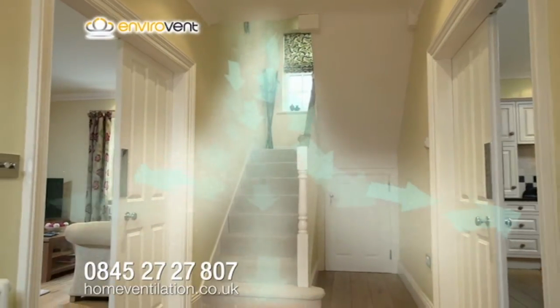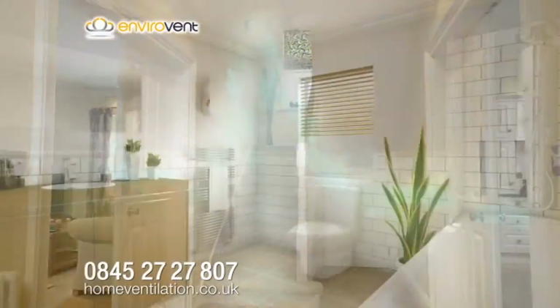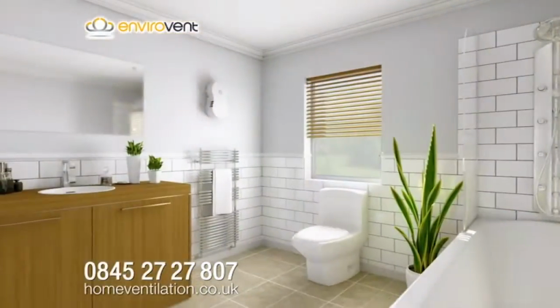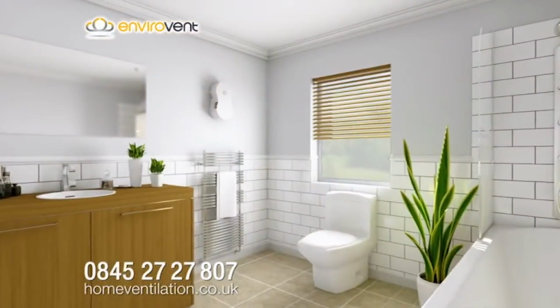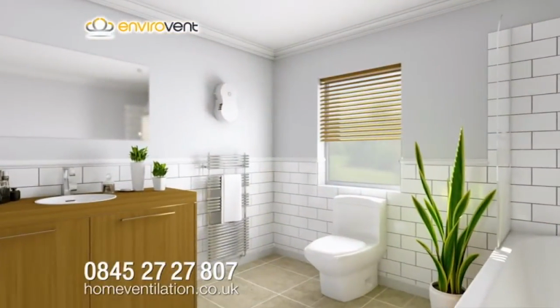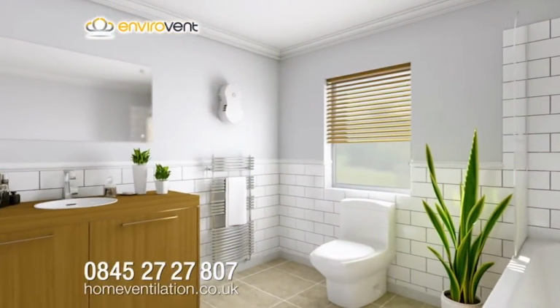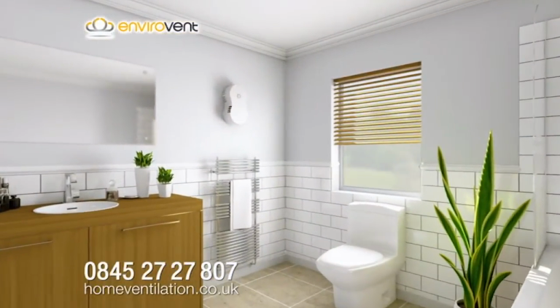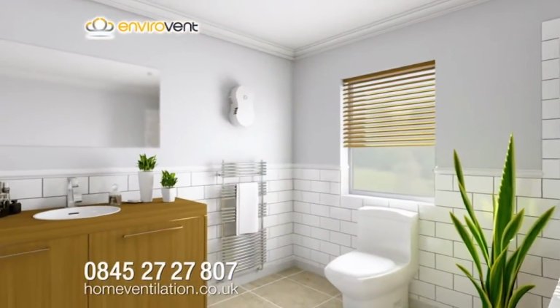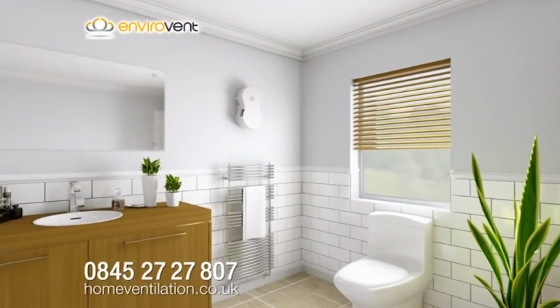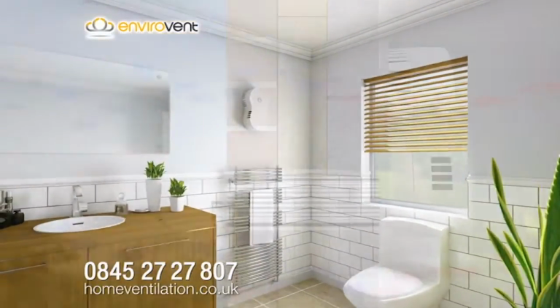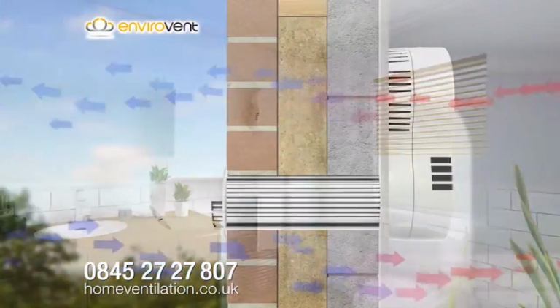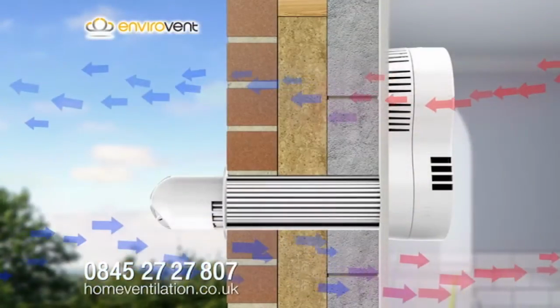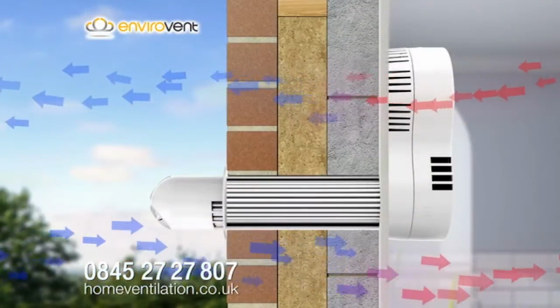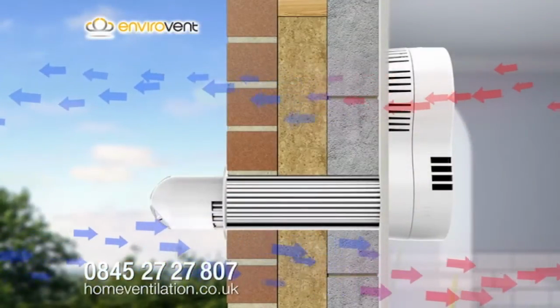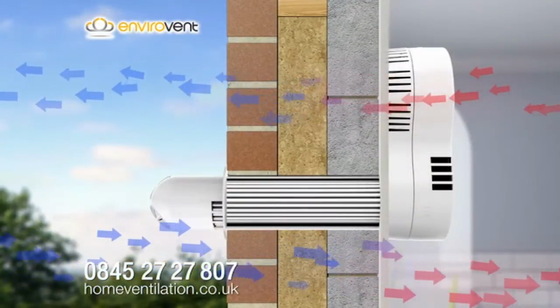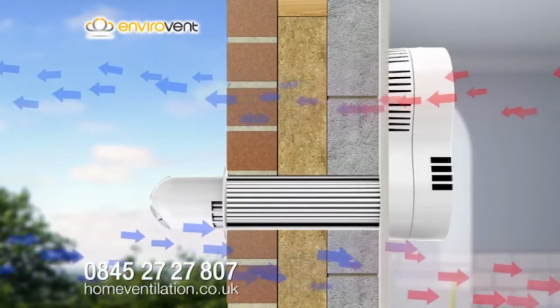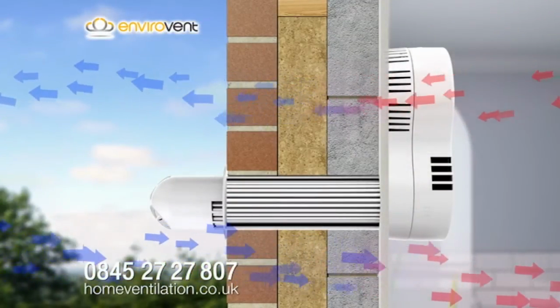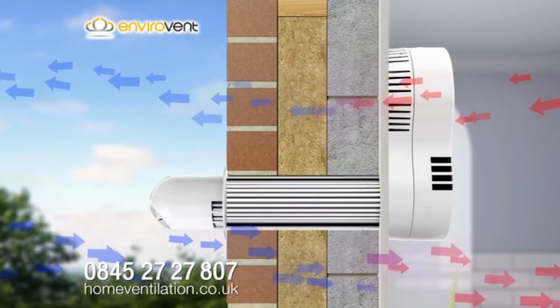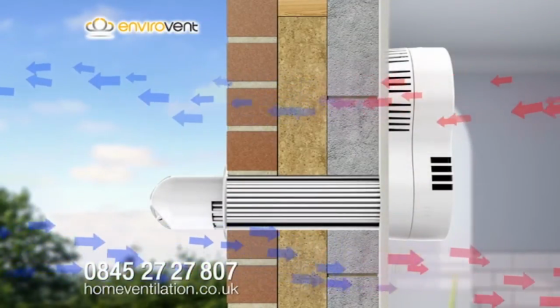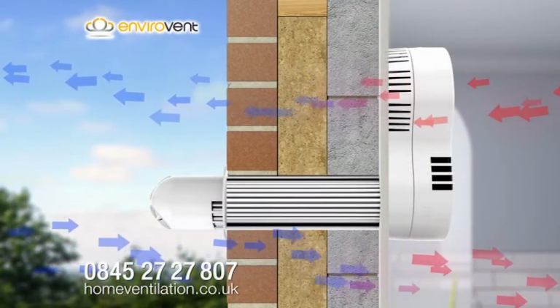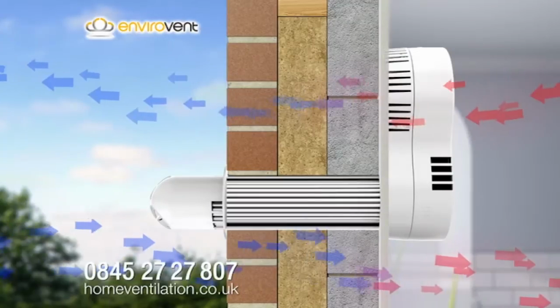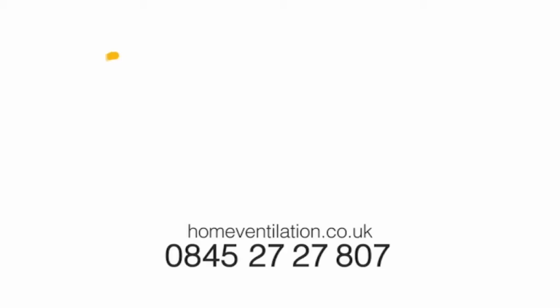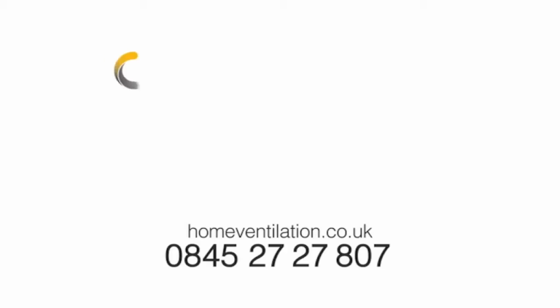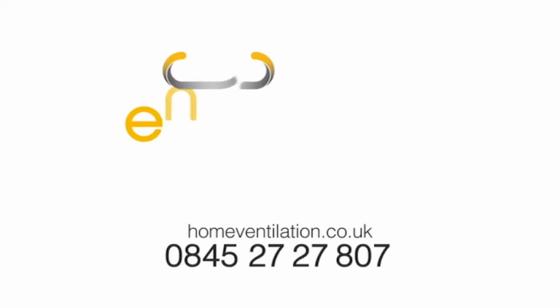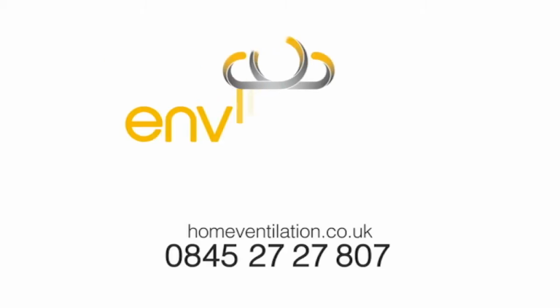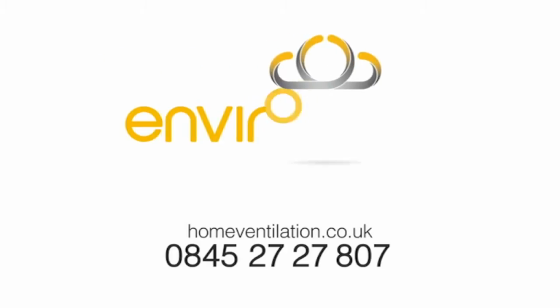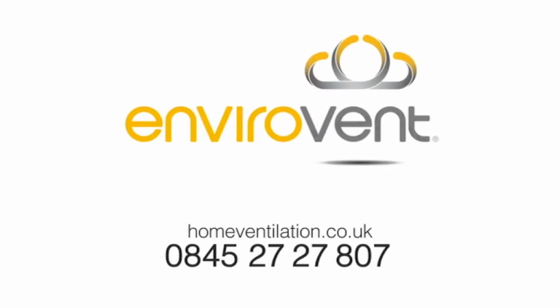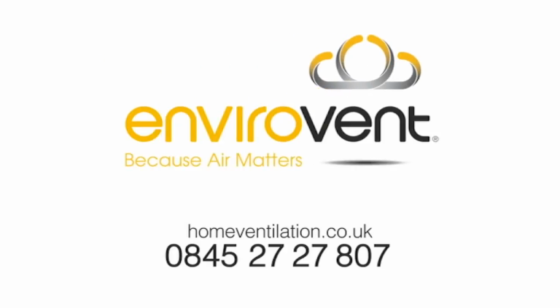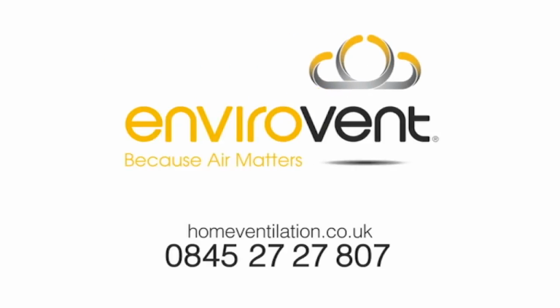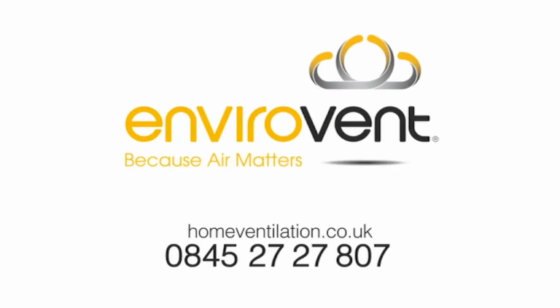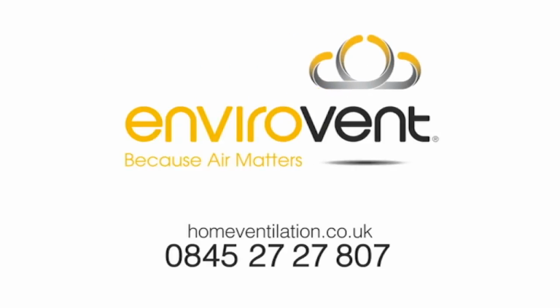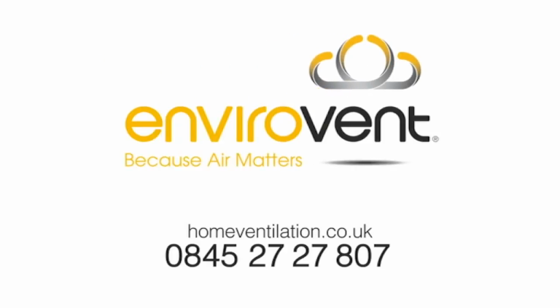Why don't you do it? With the new Envirovent Heat Saver — ideal kitchen and bathroom ventilation. Envirovent. Why don't you do it?